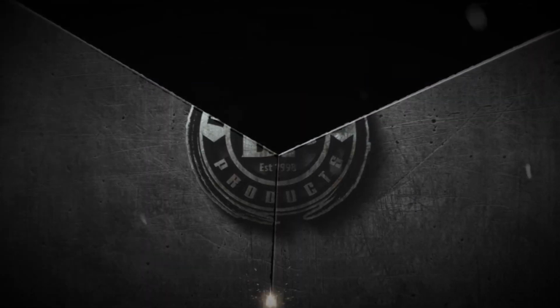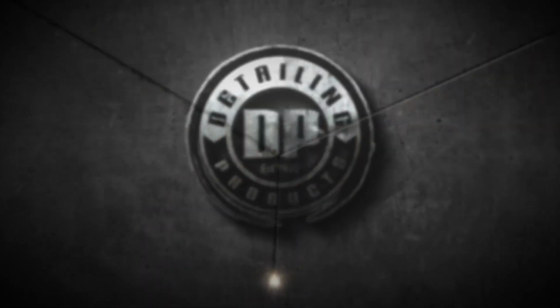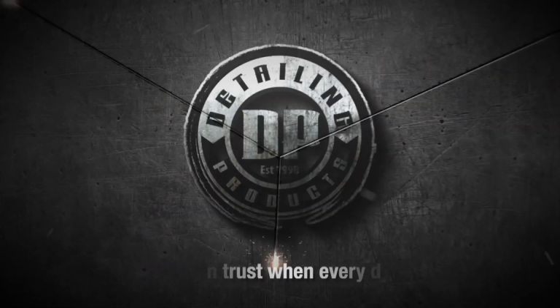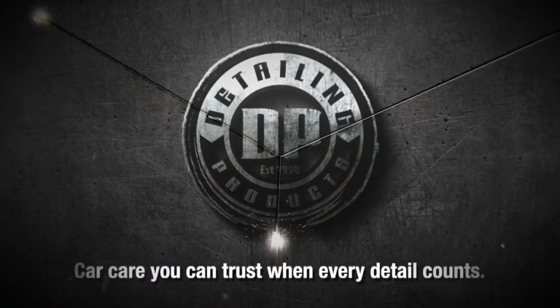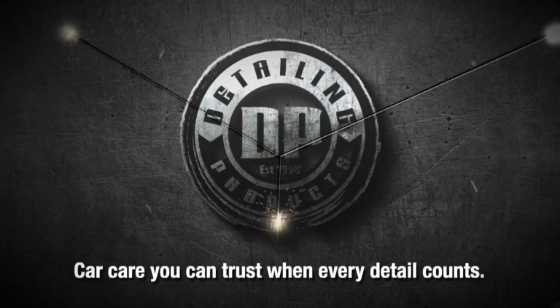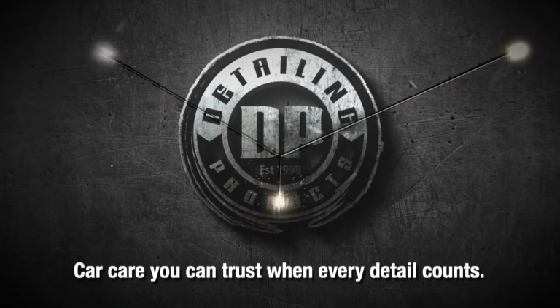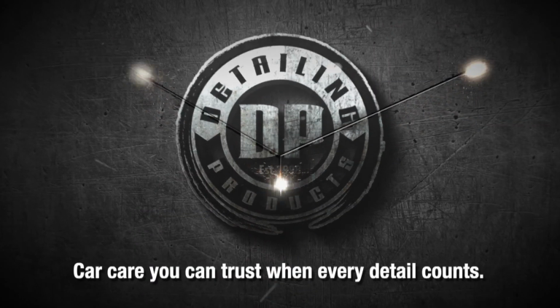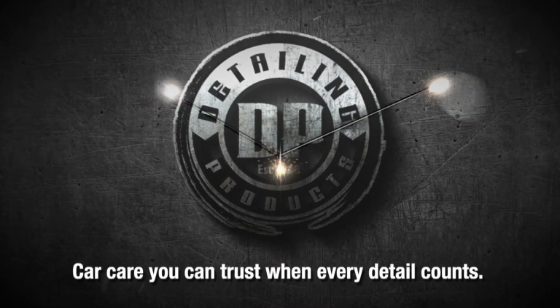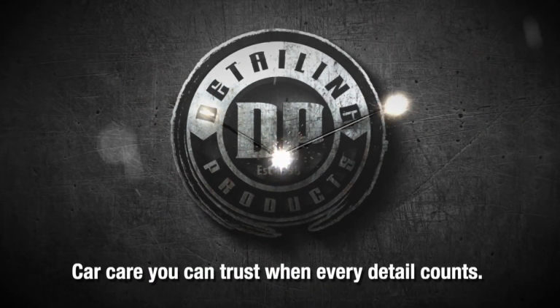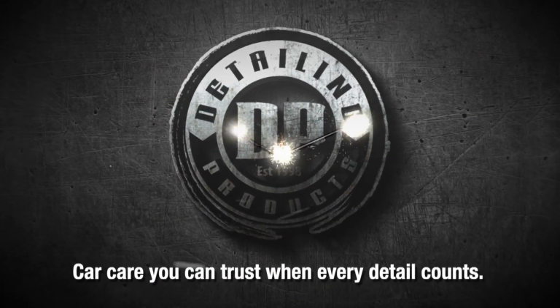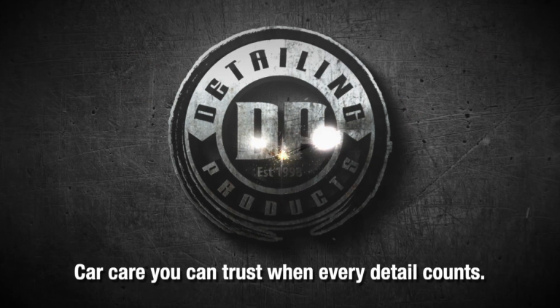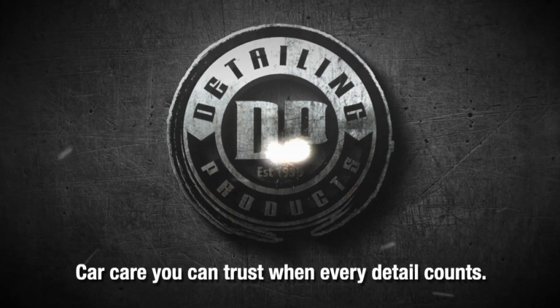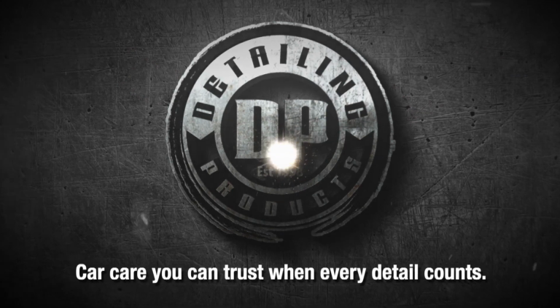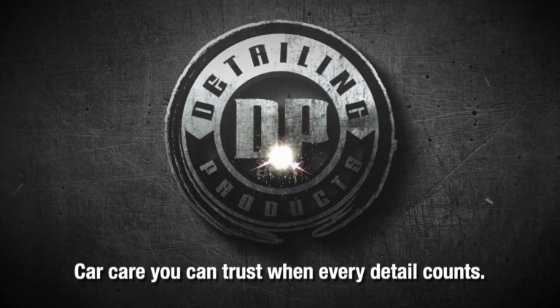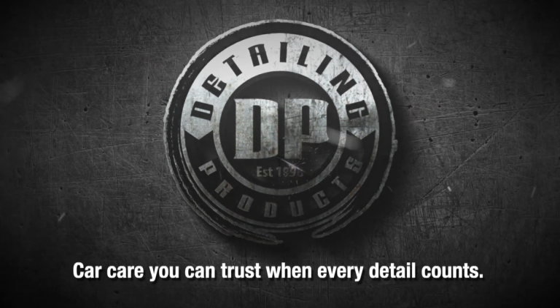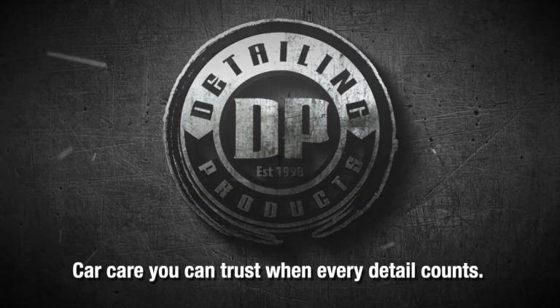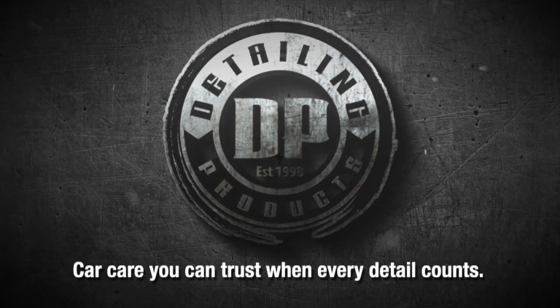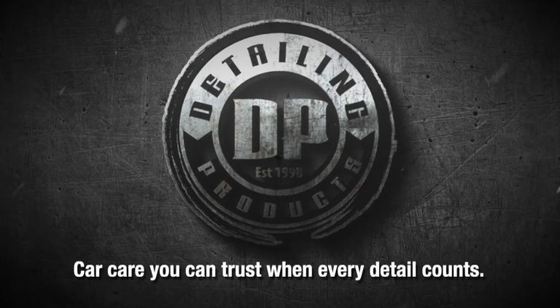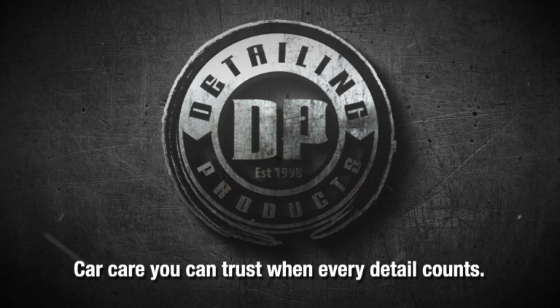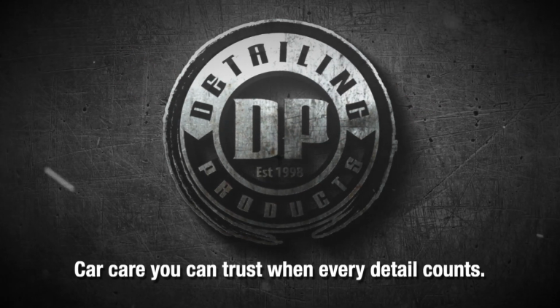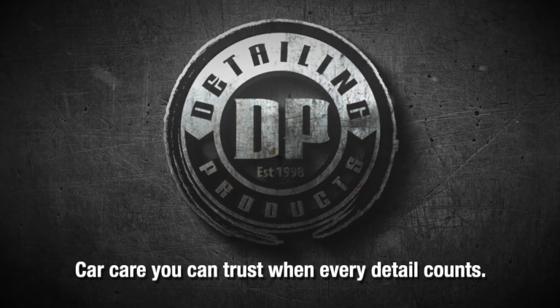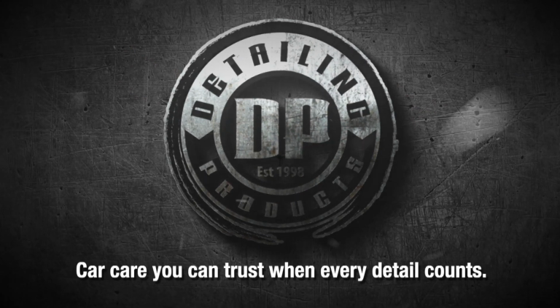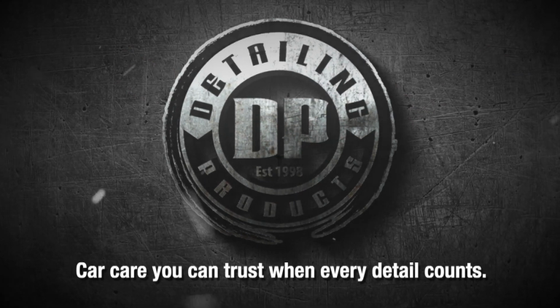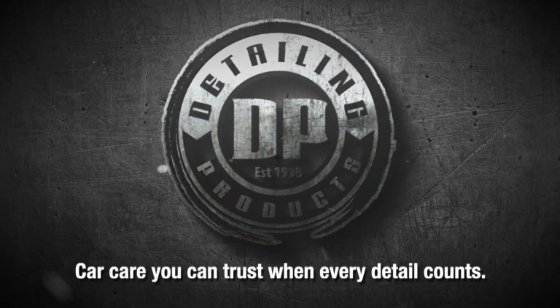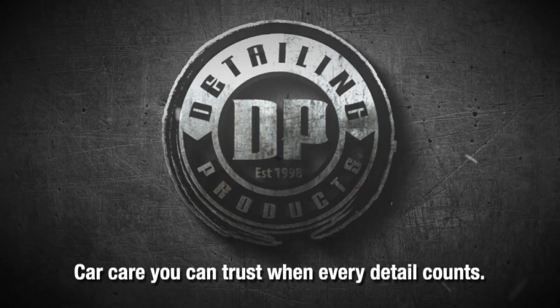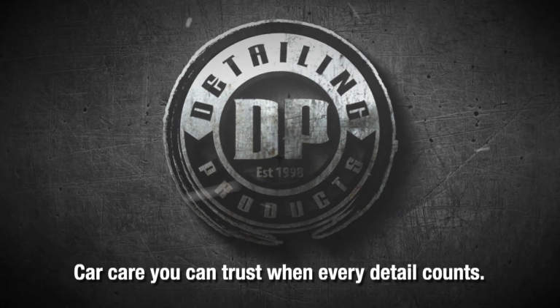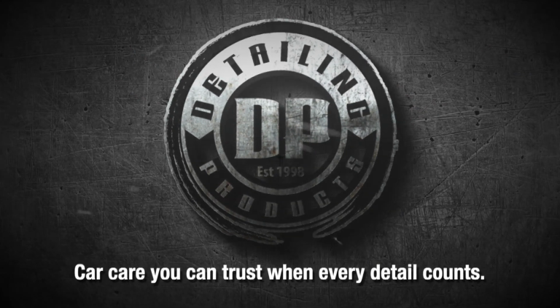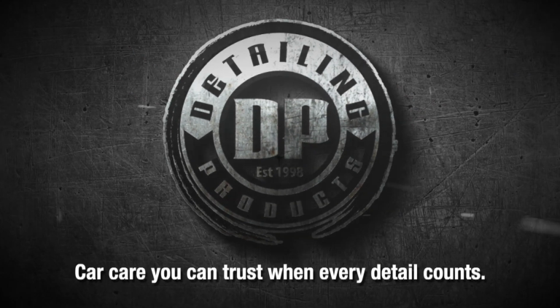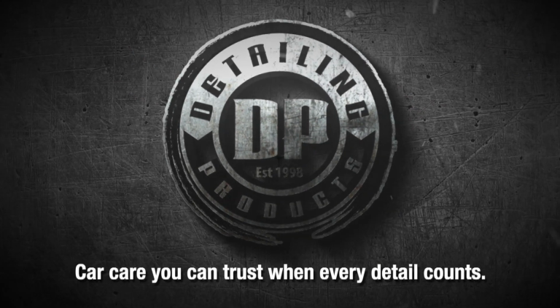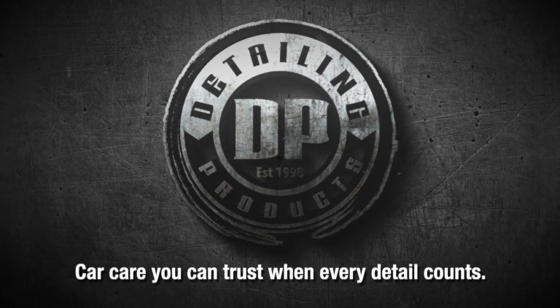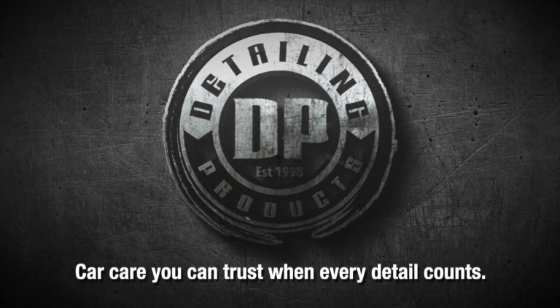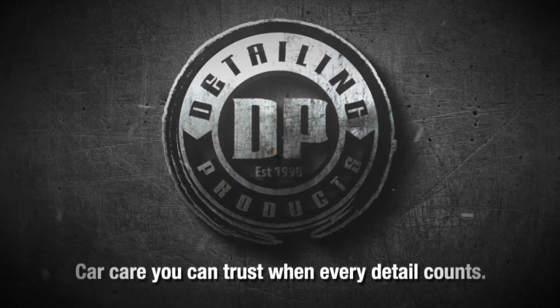DP Detailing Products — exceptional car care products for professionals, enthusiasts, and everyday driving.